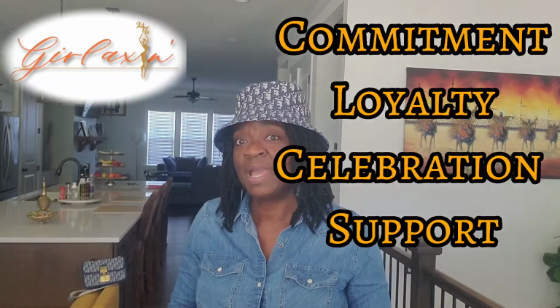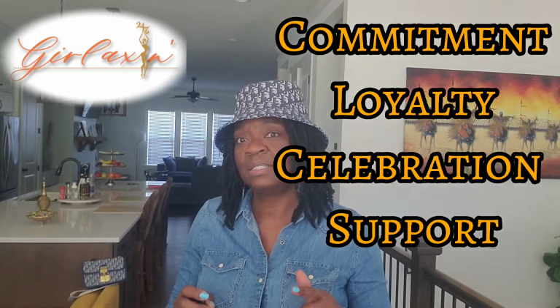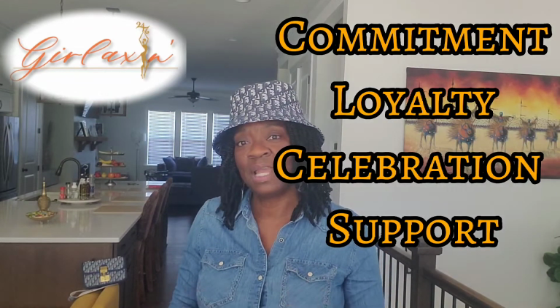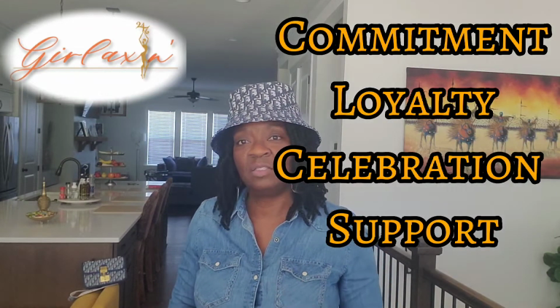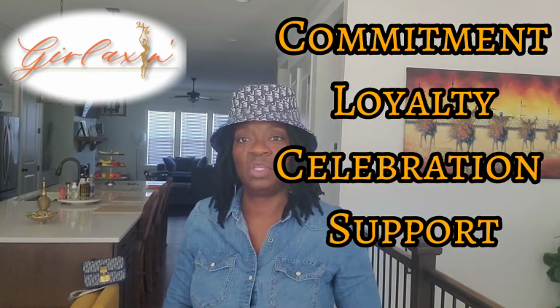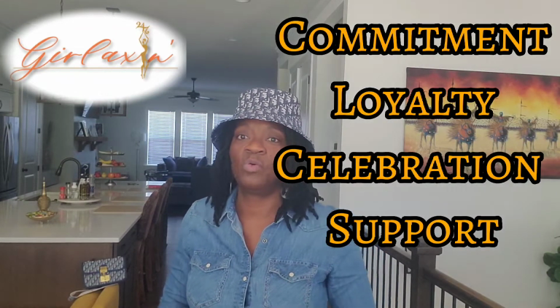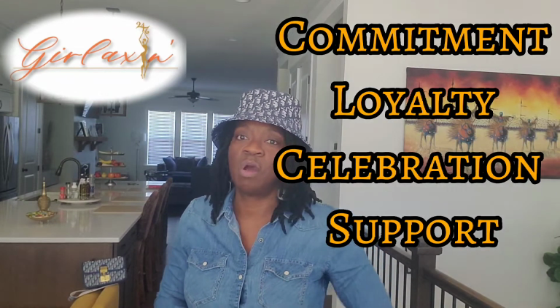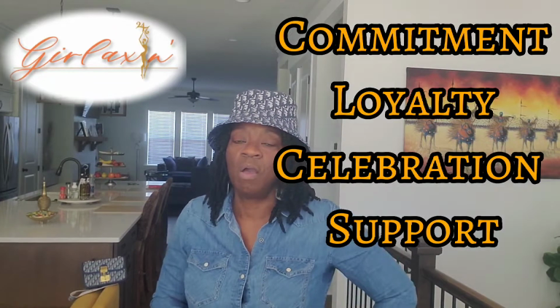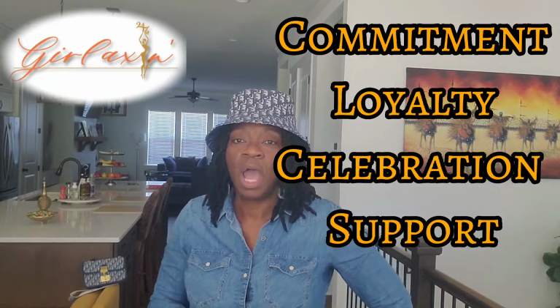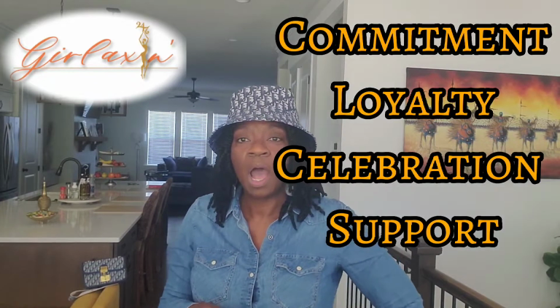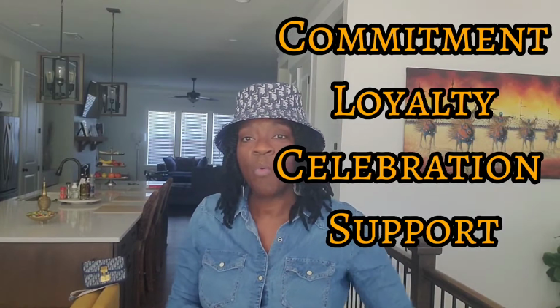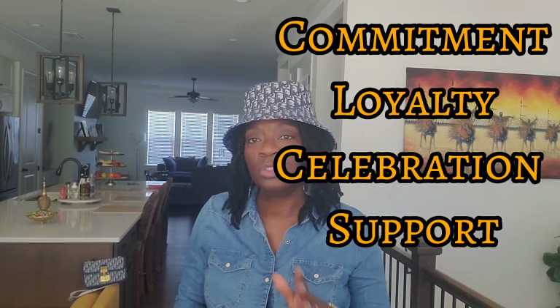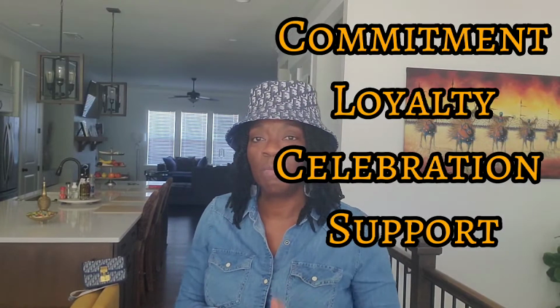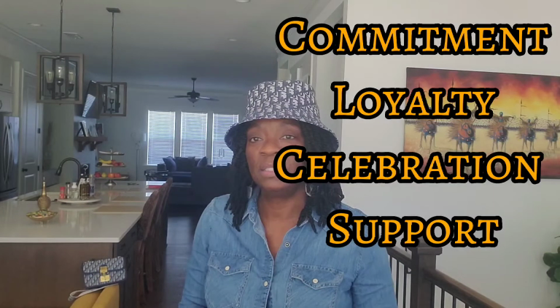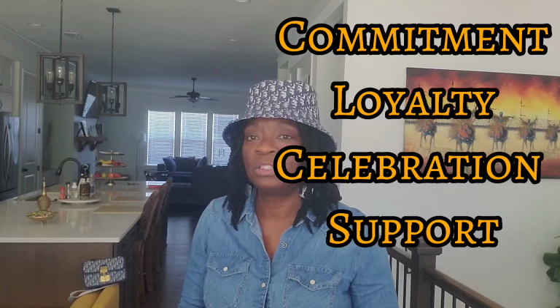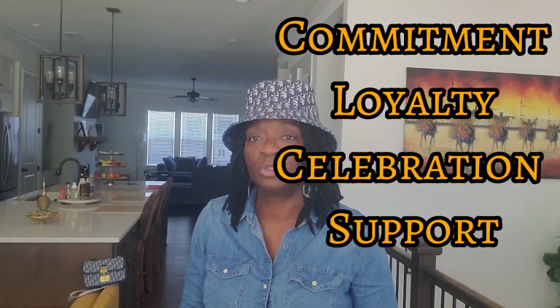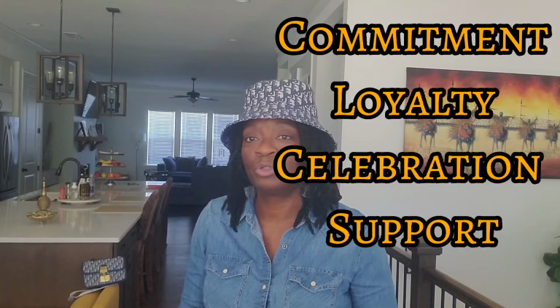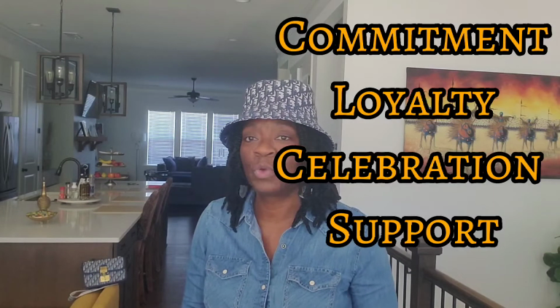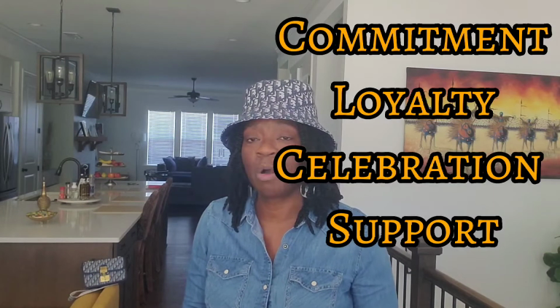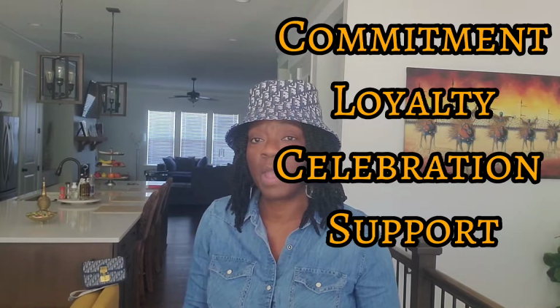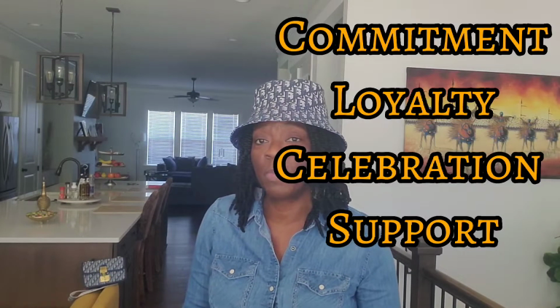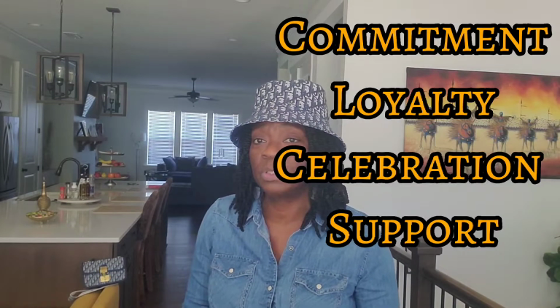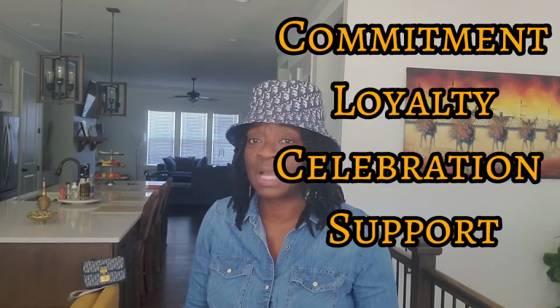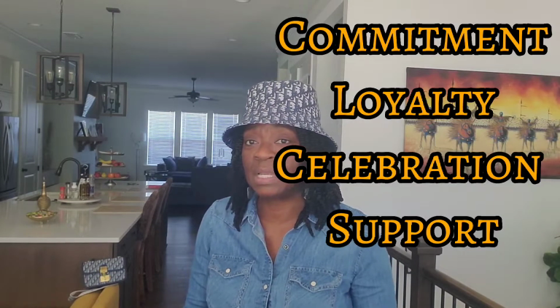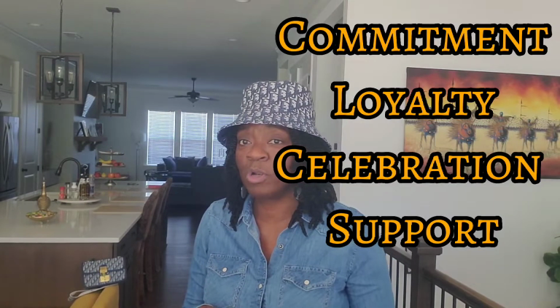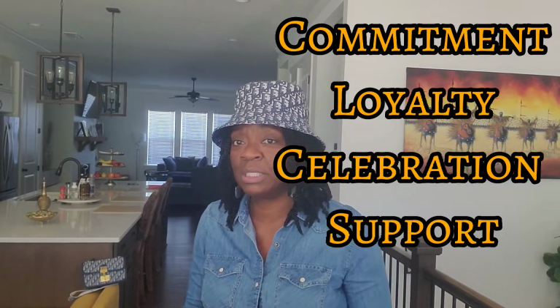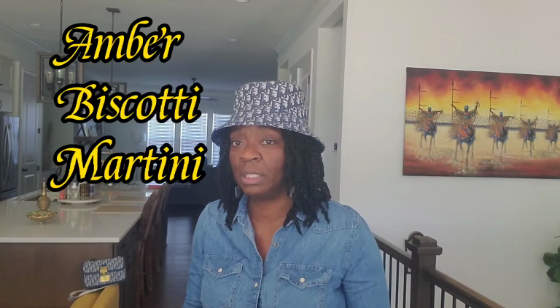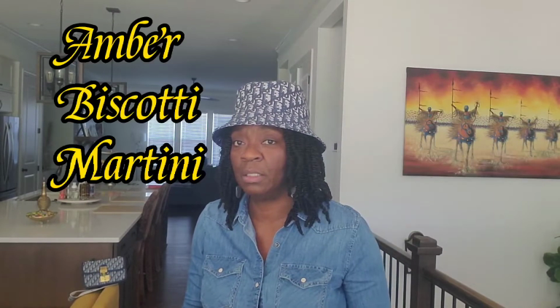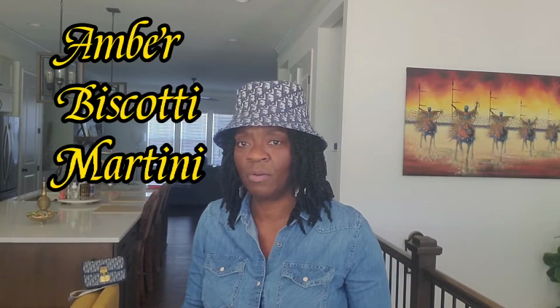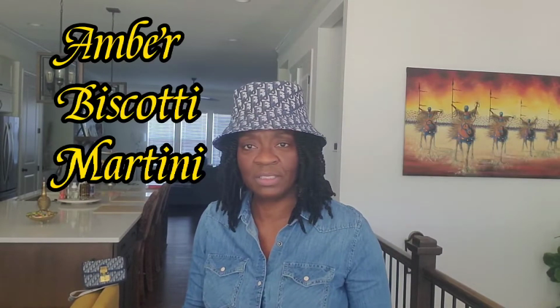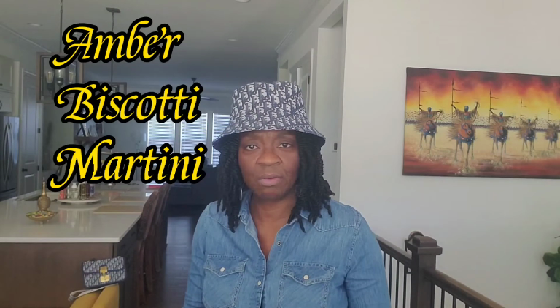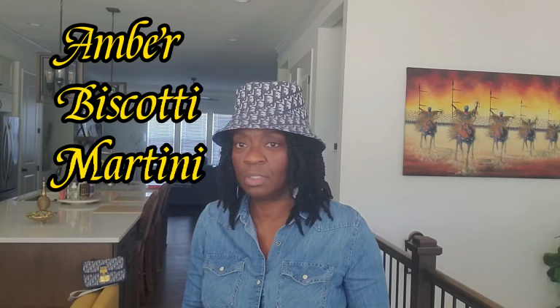In today's video, I want to make this signature drink called Amber Biscotti Martini. Don't that sound good?